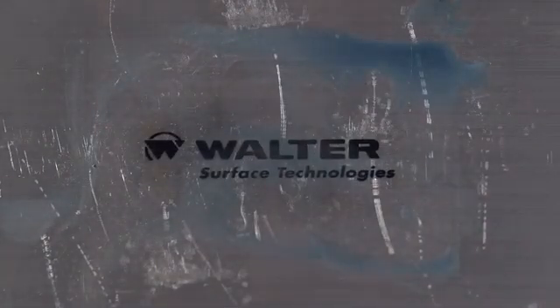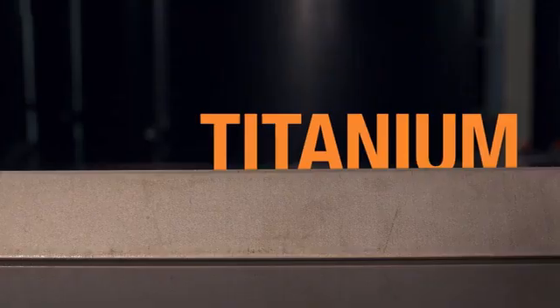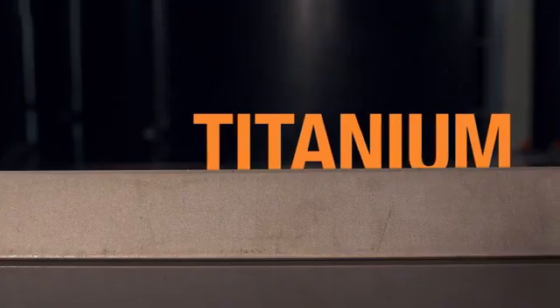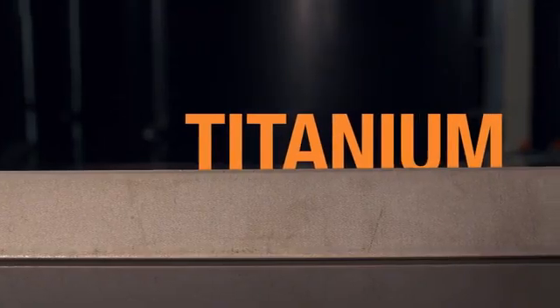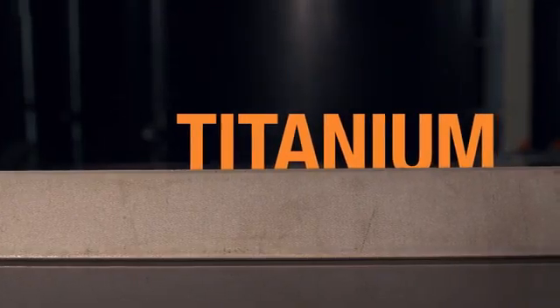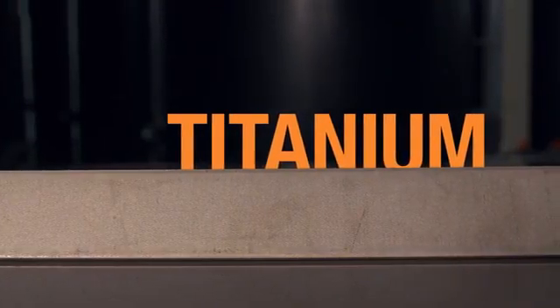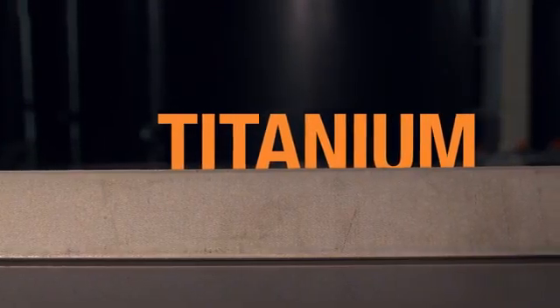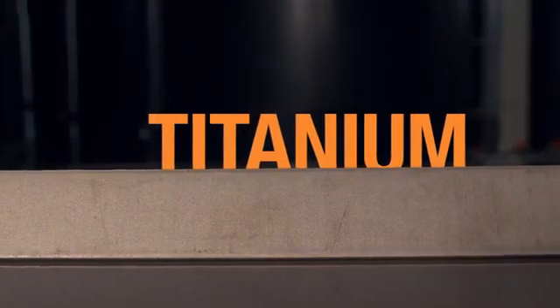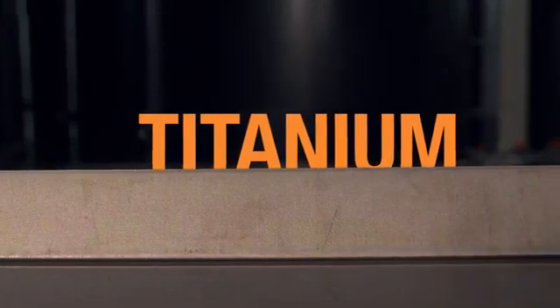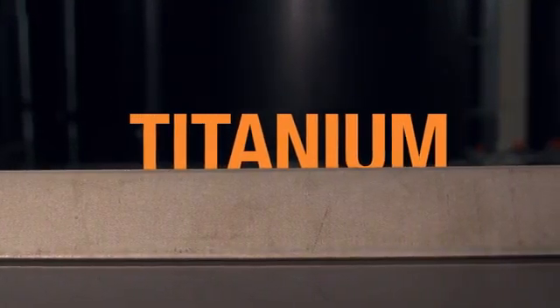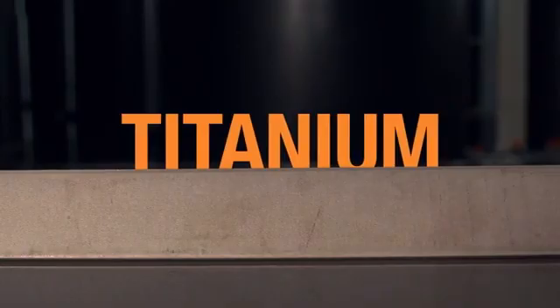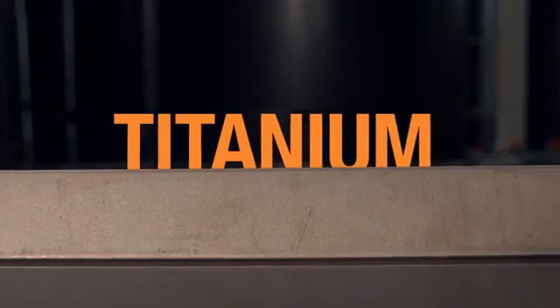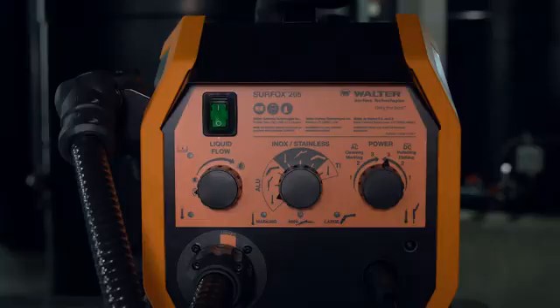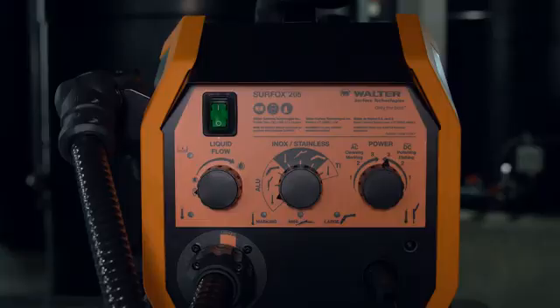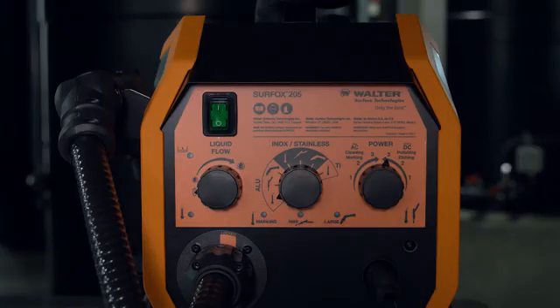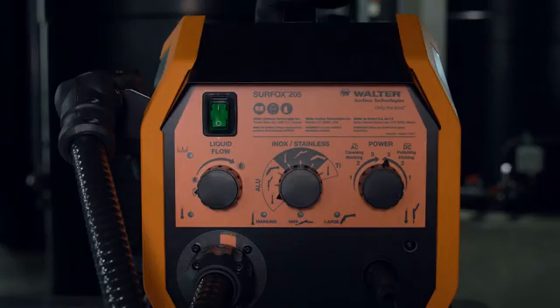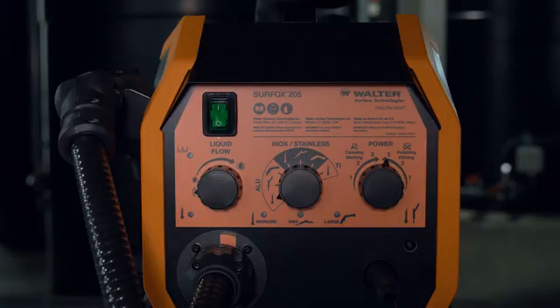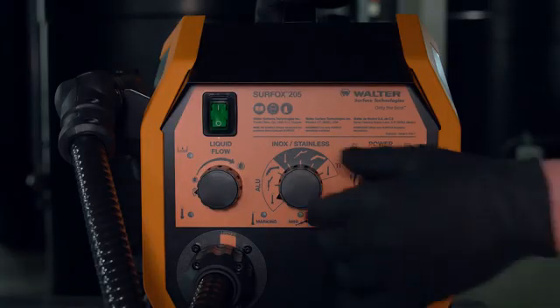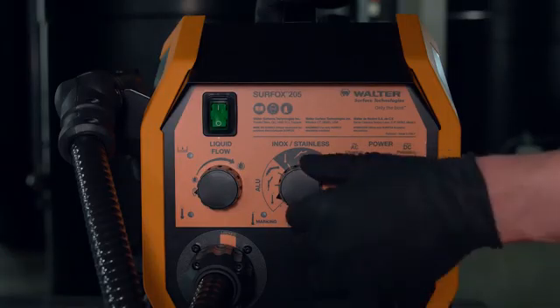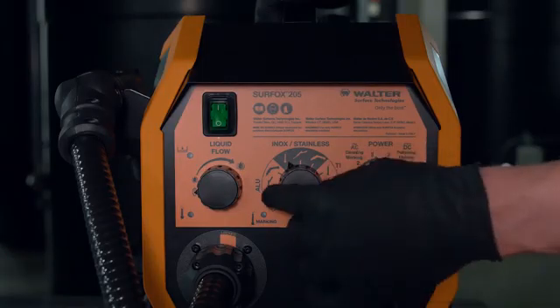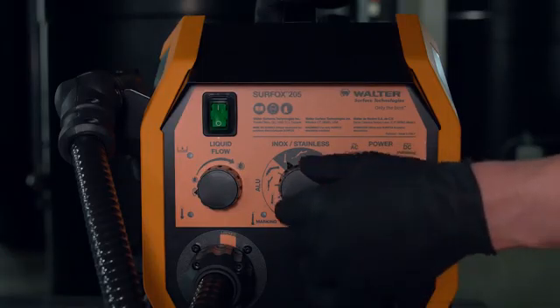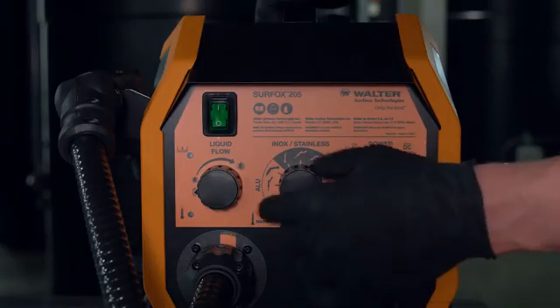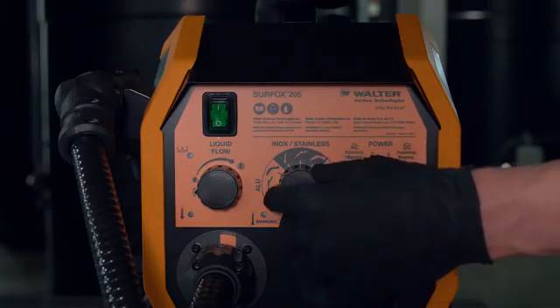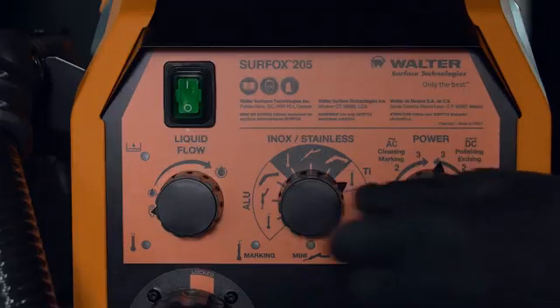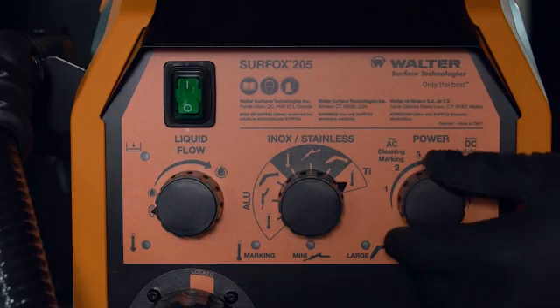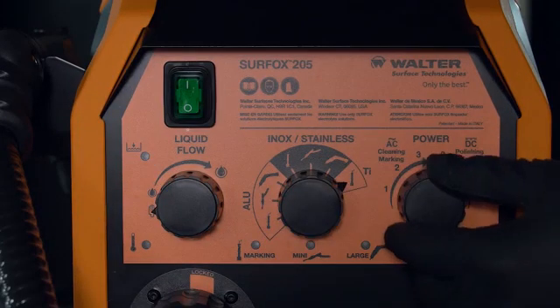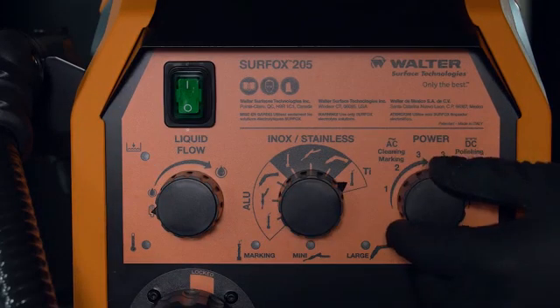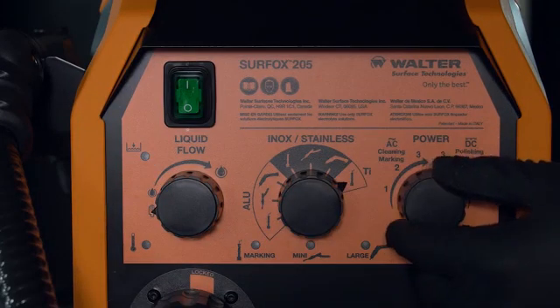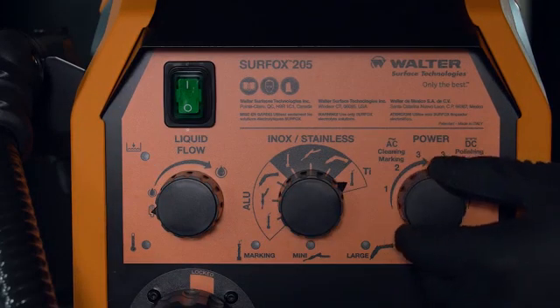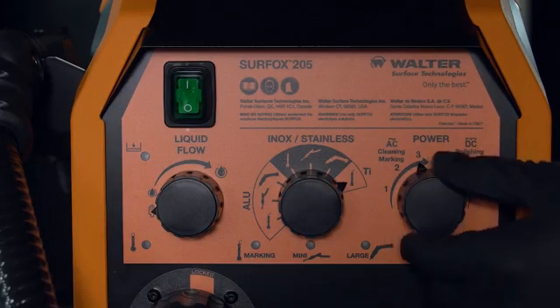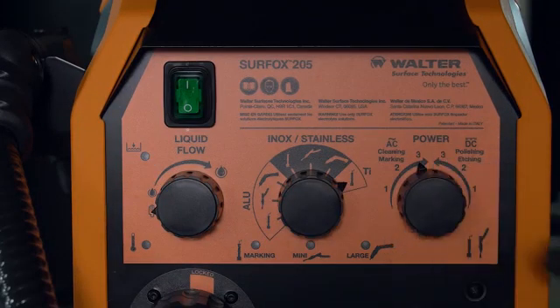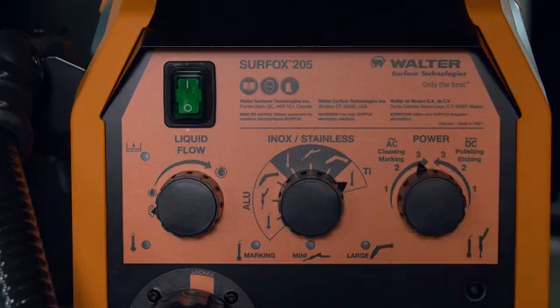Now on titanium surfaces. For electrochemical marking, select the marking wand and AC mode.